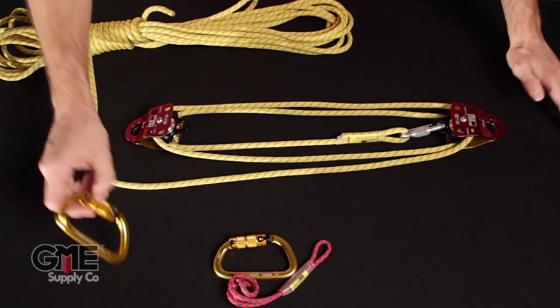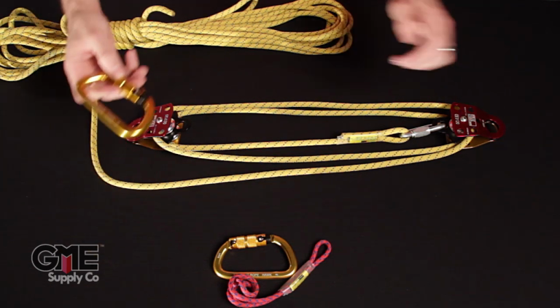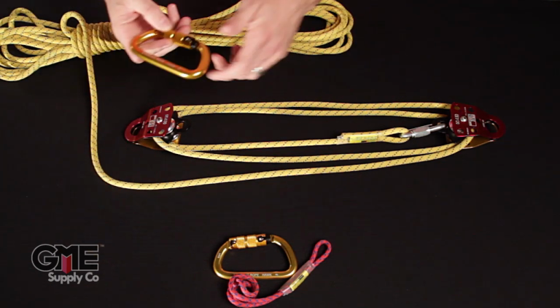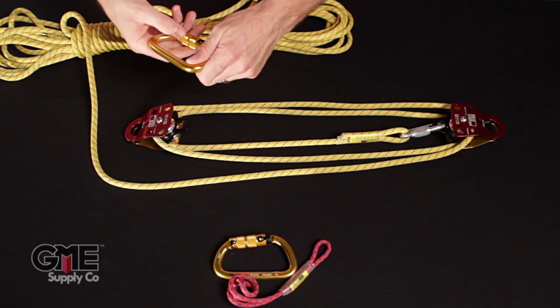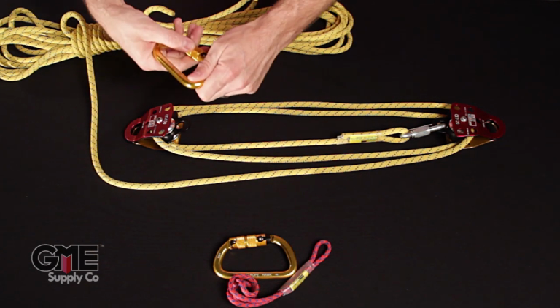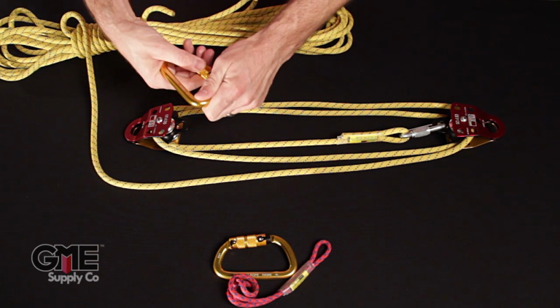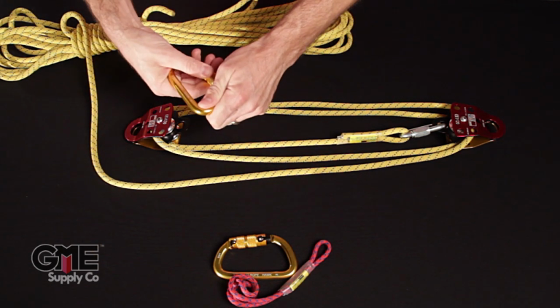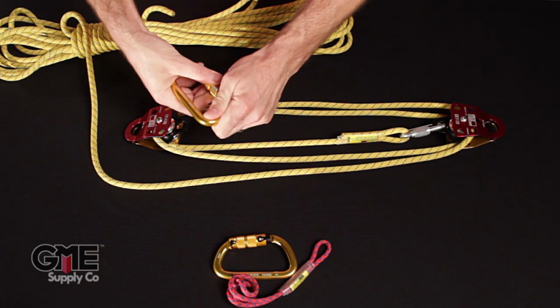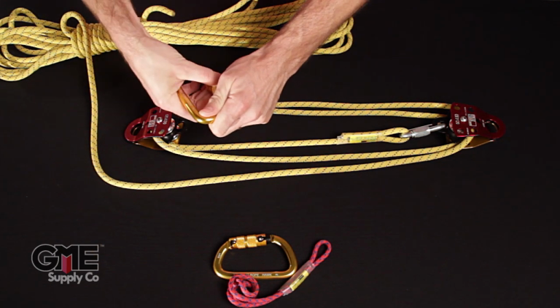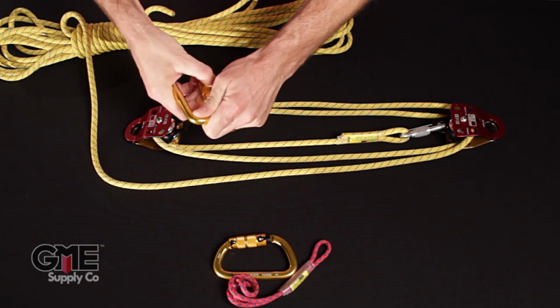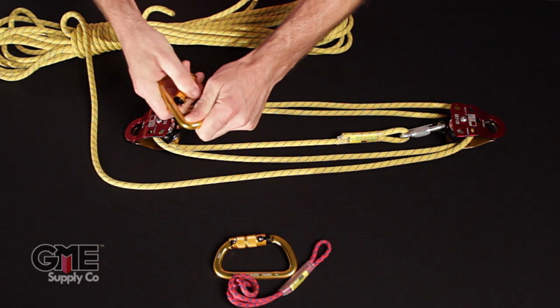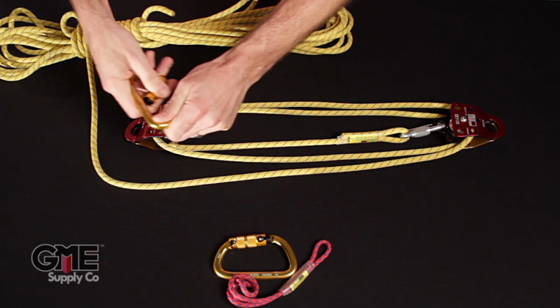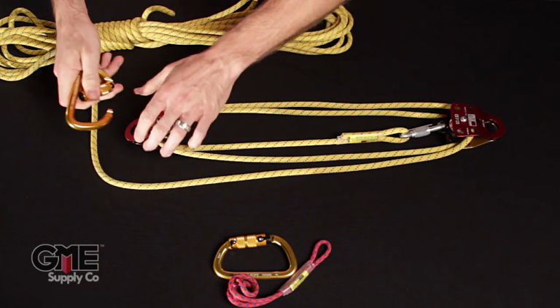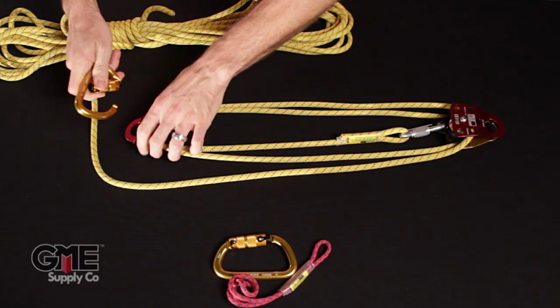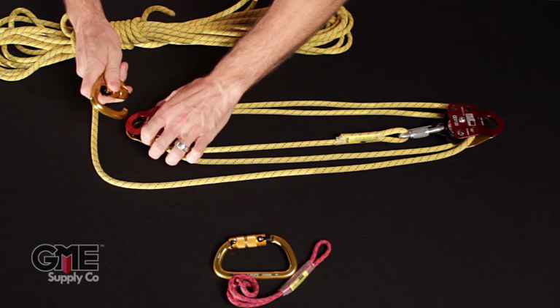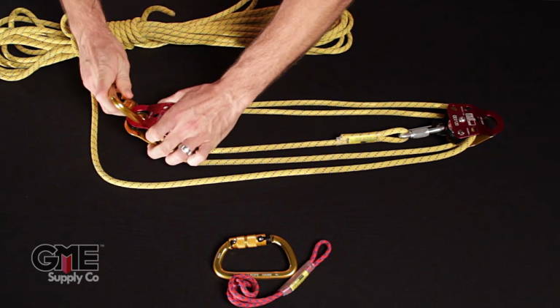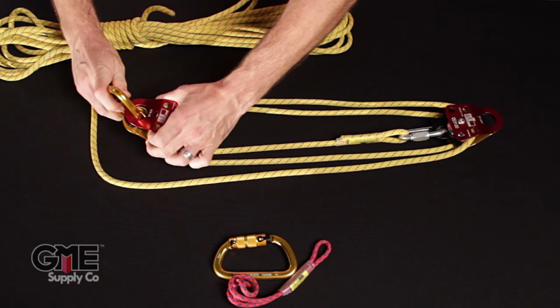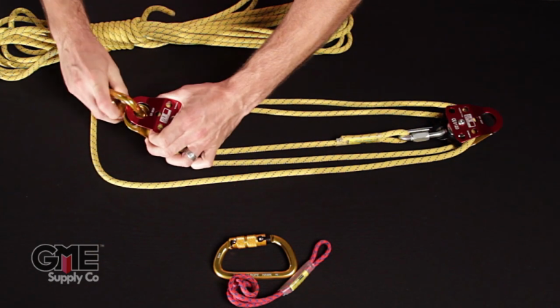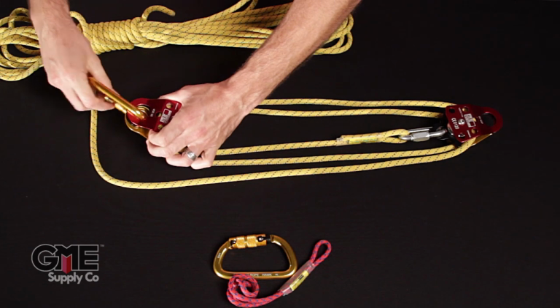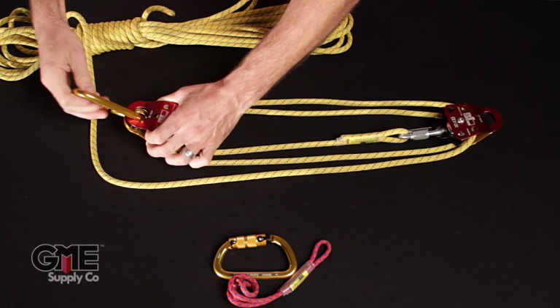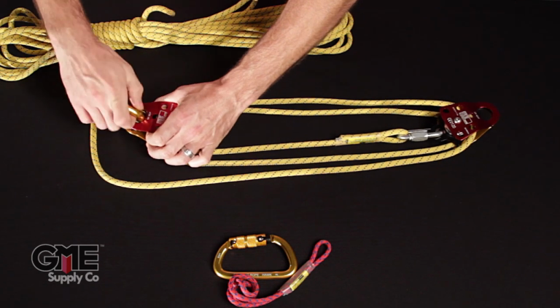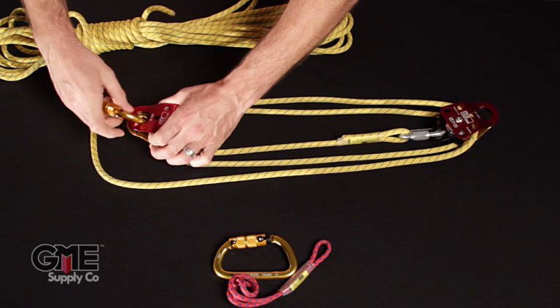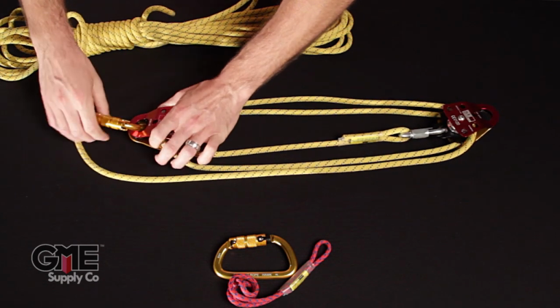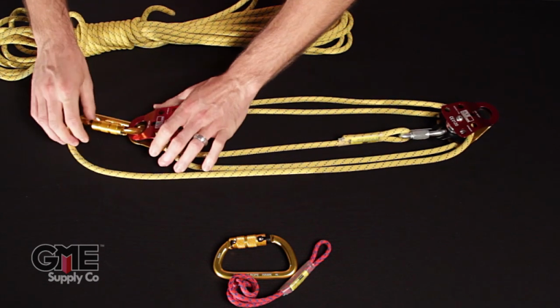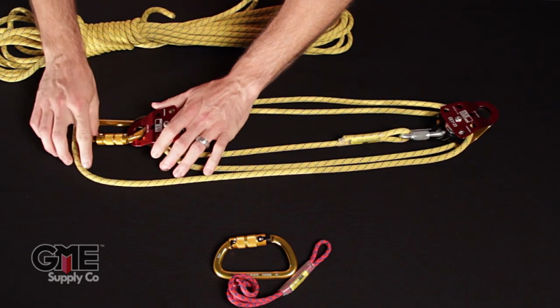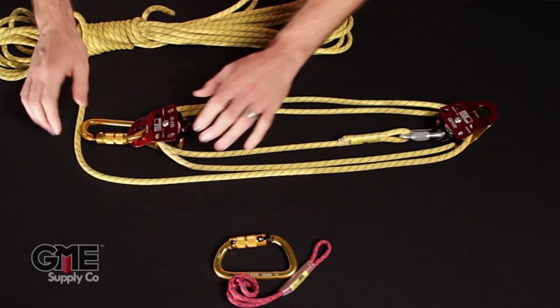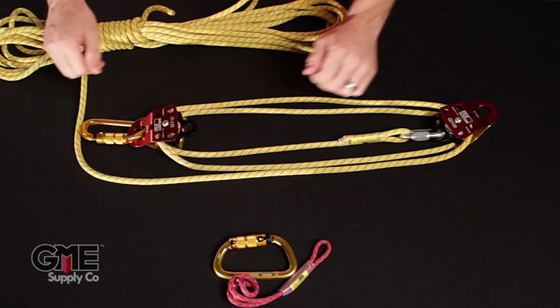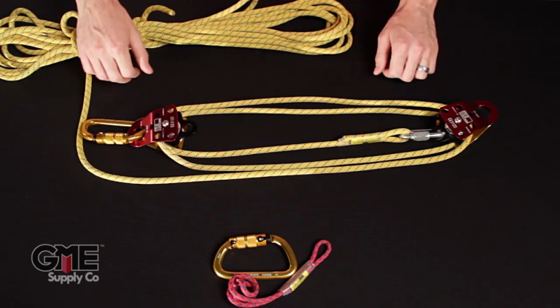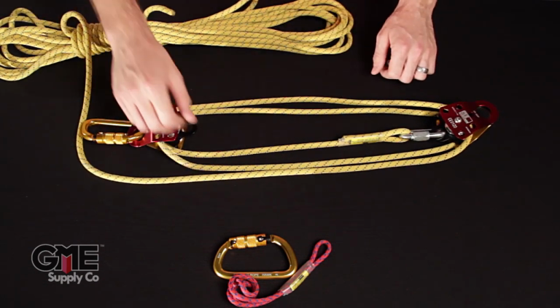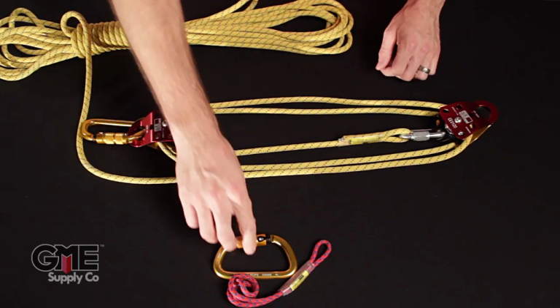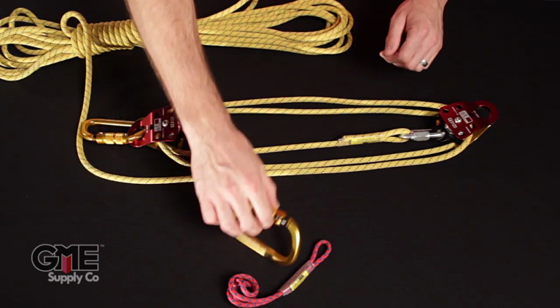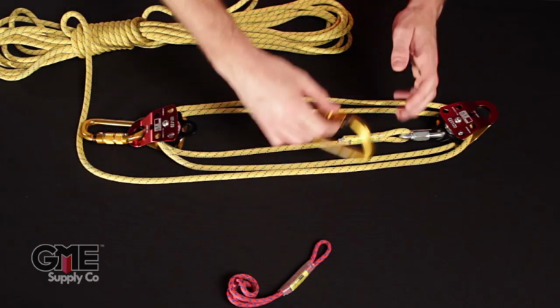One thing we can do now is take our triple locking carabiners and close the pulleys off so we don't have to worry about them opening up and letting the rope out.